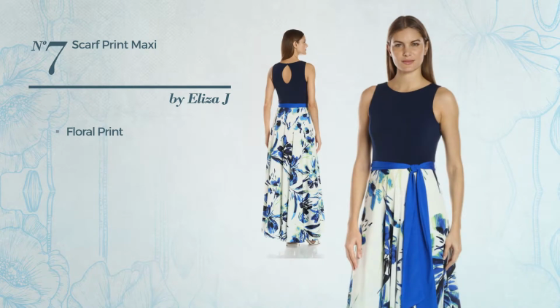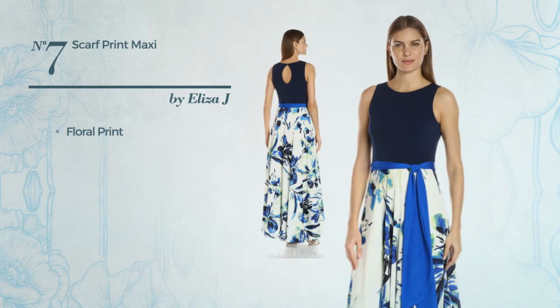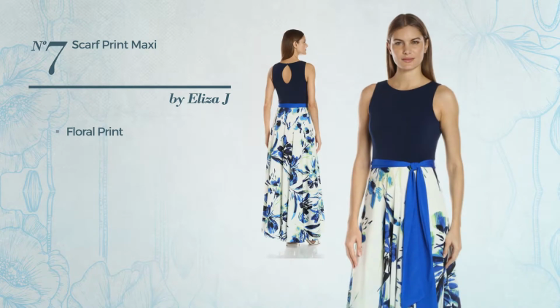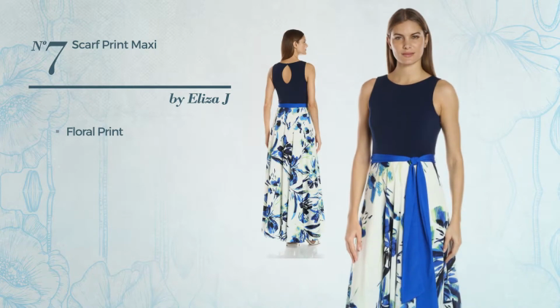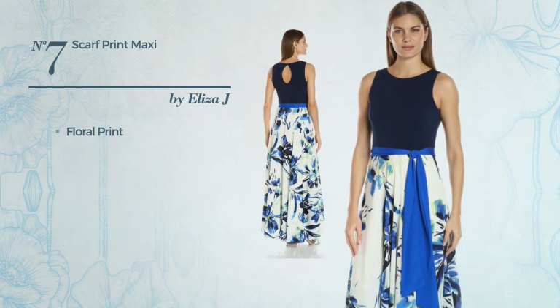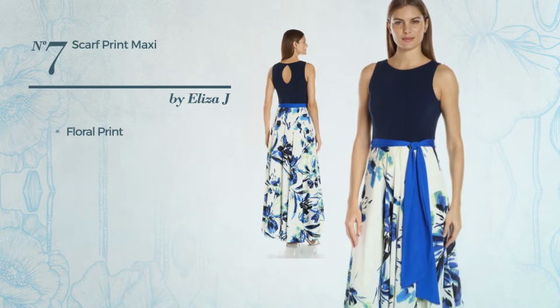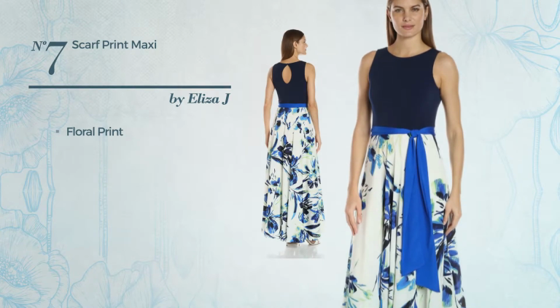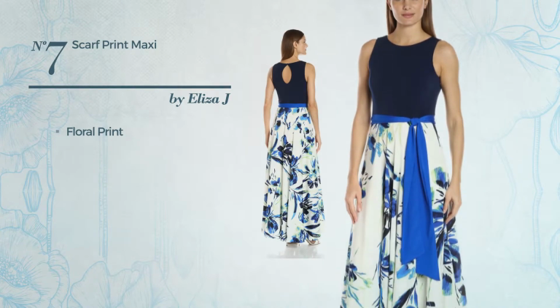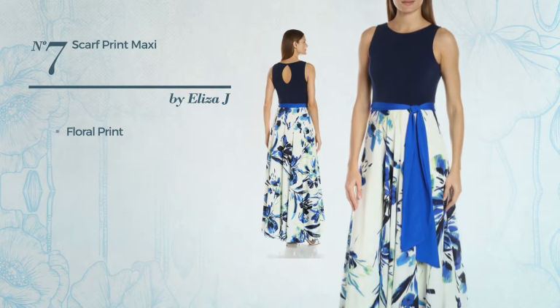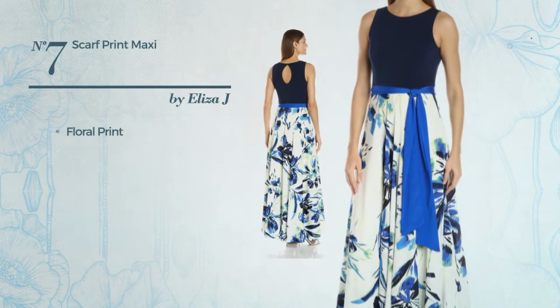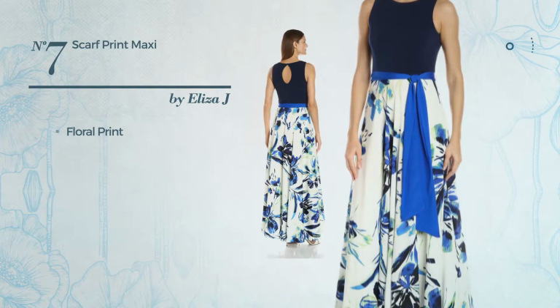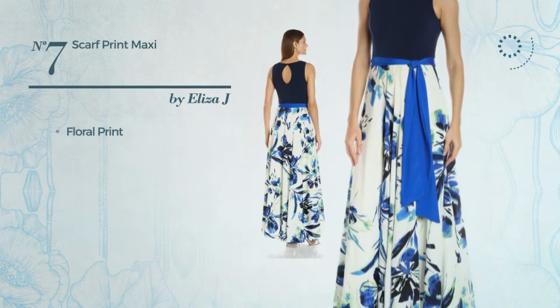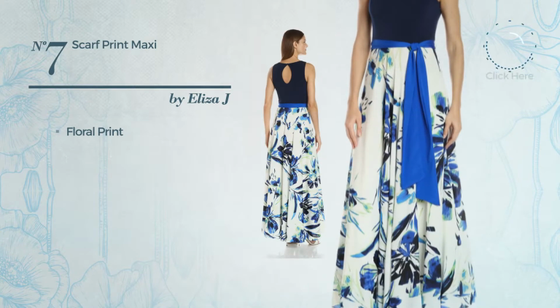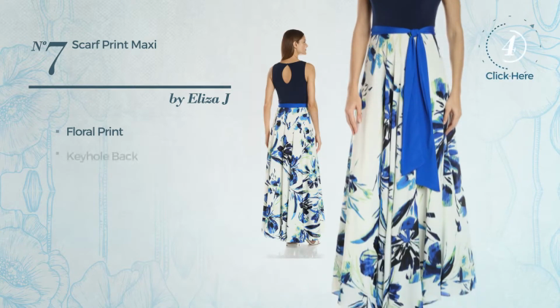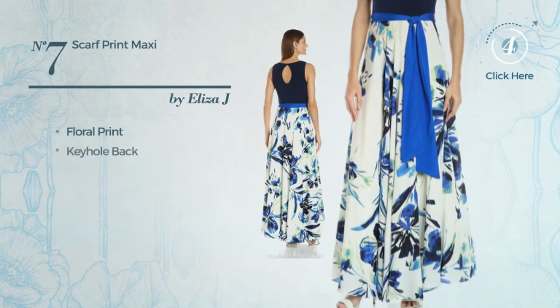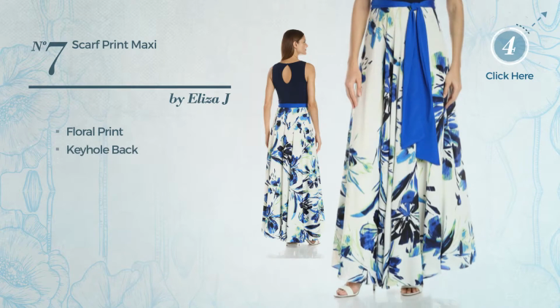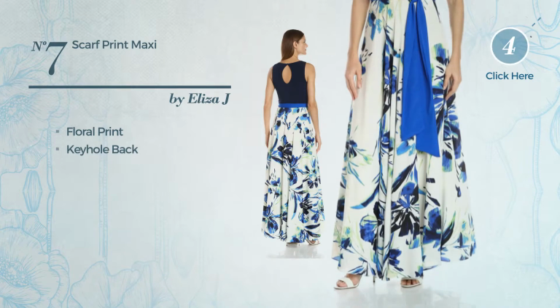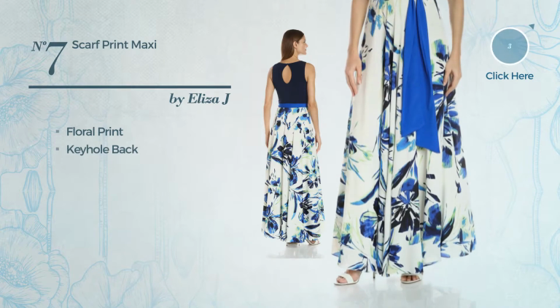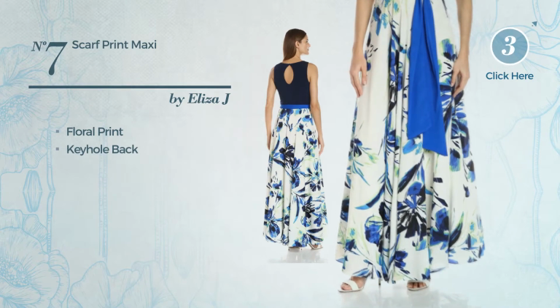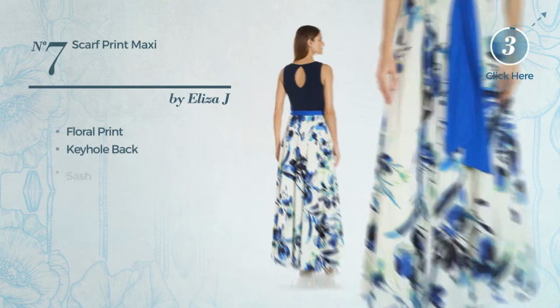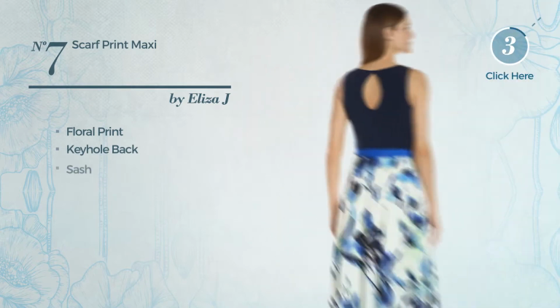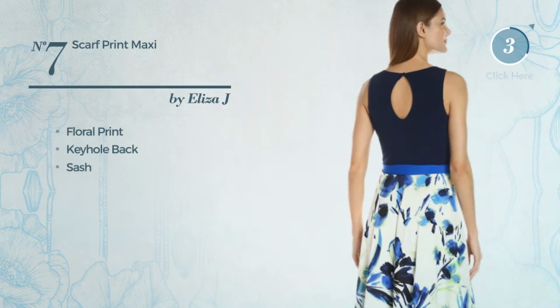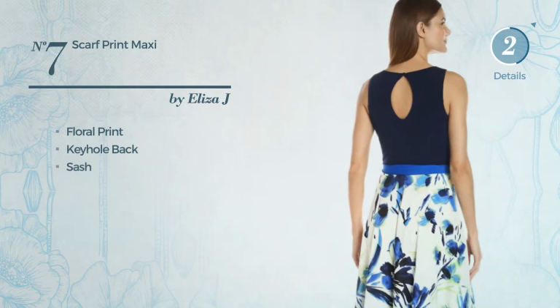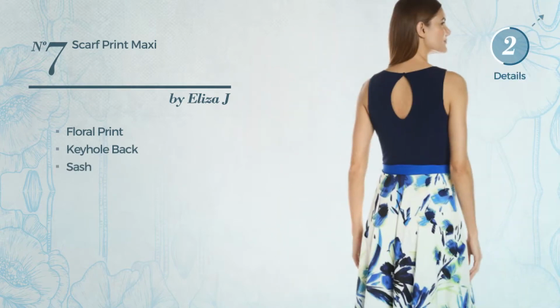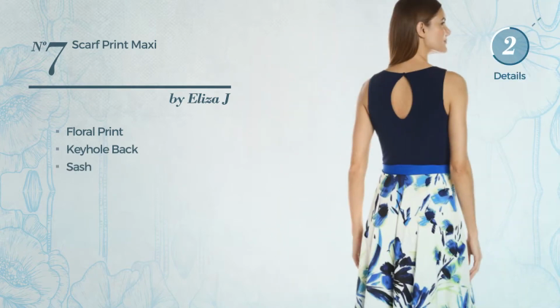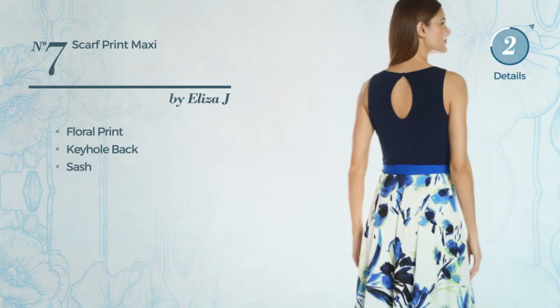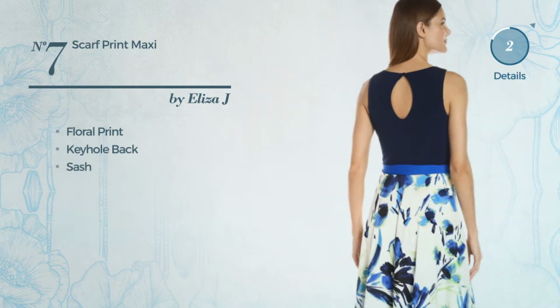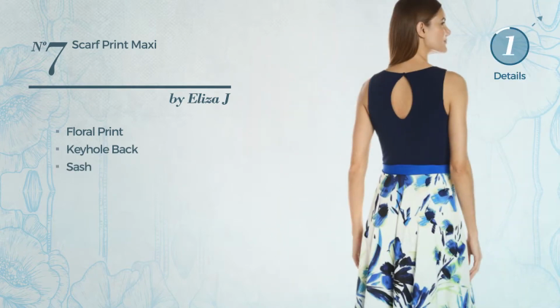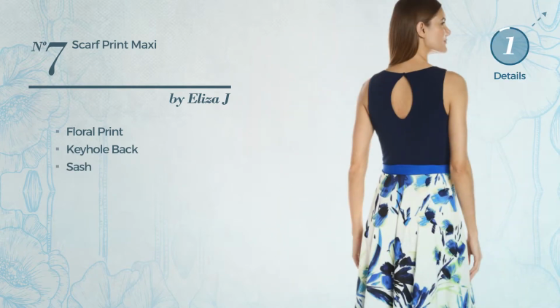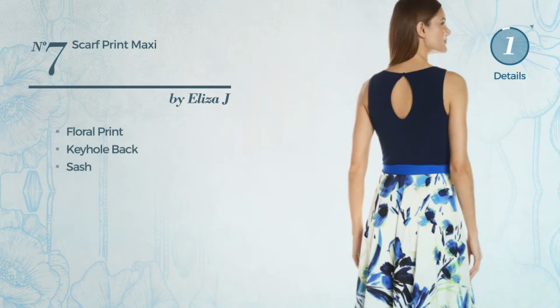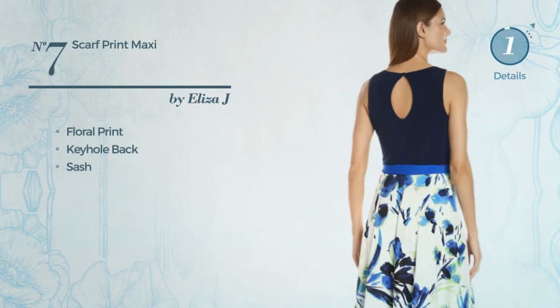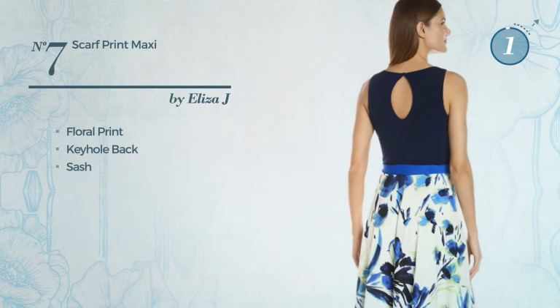Number seven: a maxi-length one-piece garment featuring a contrast look with floral print, made of stretch material. This garment includes a keyhole back and sash, available only in this color.